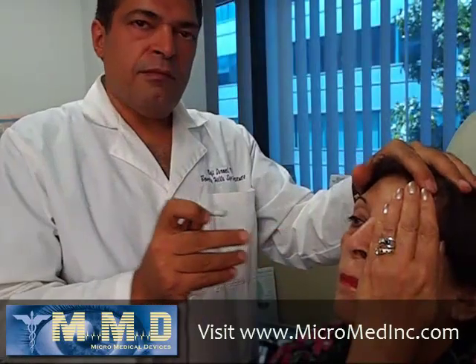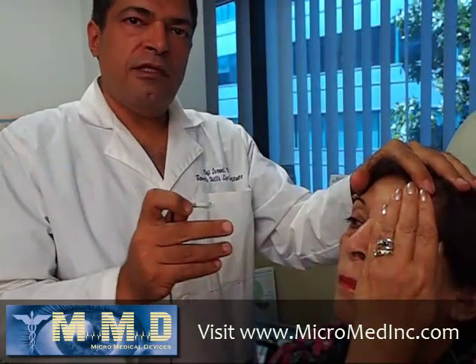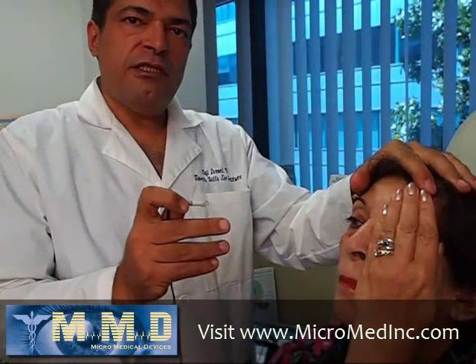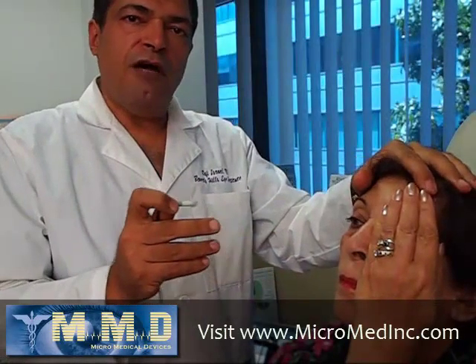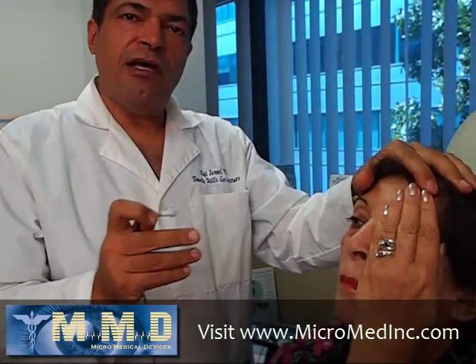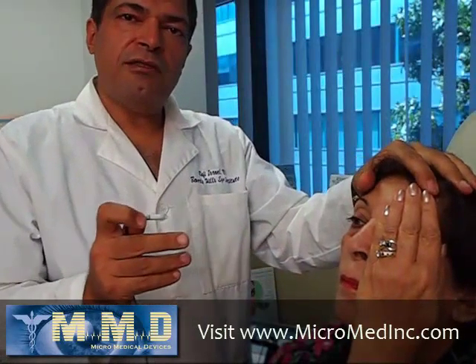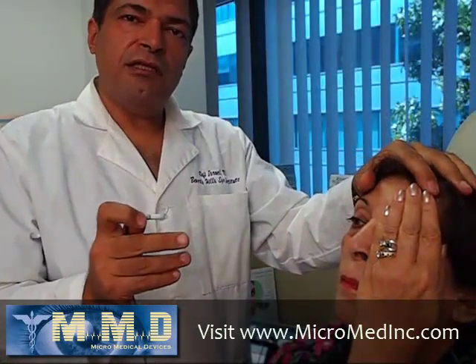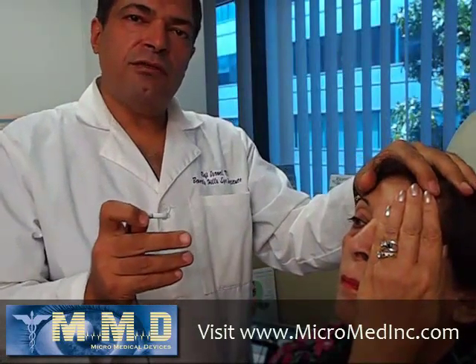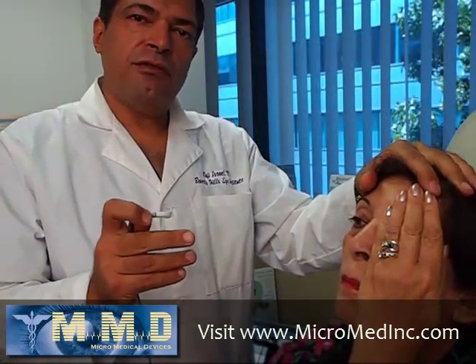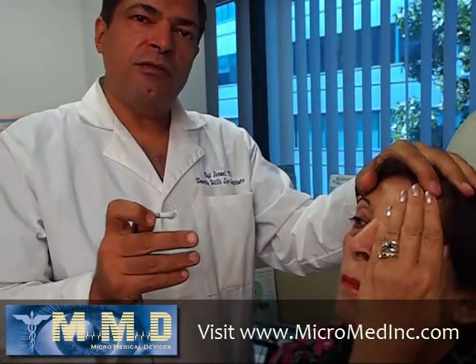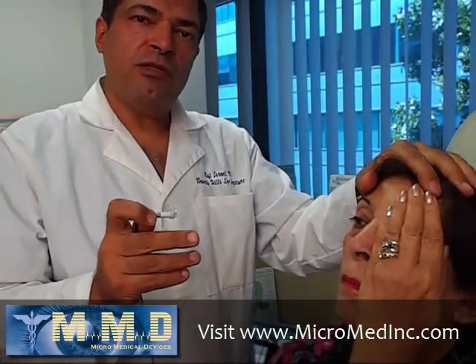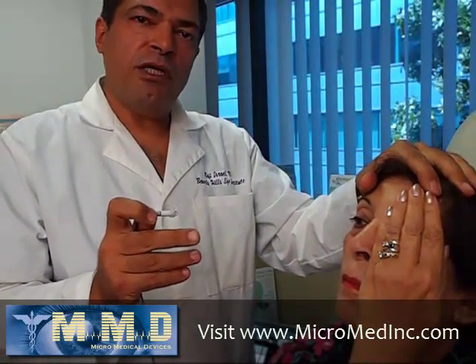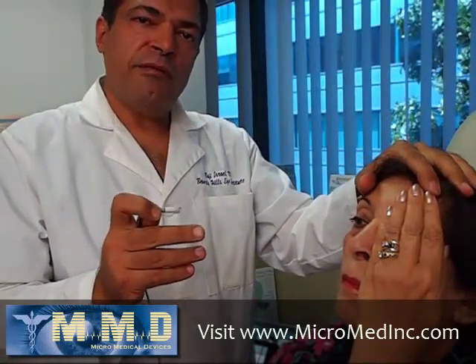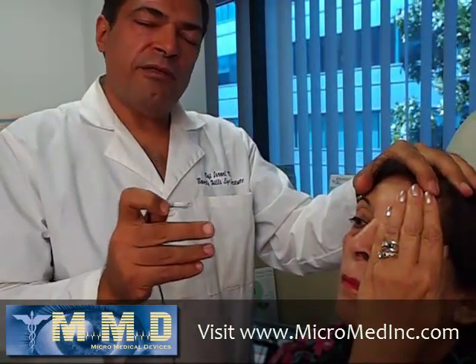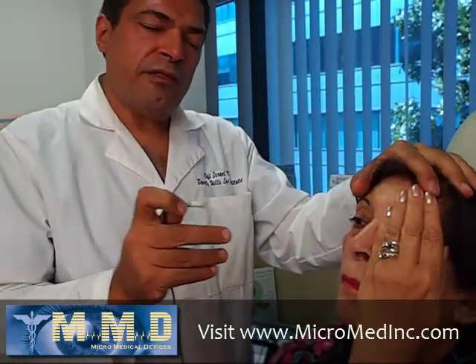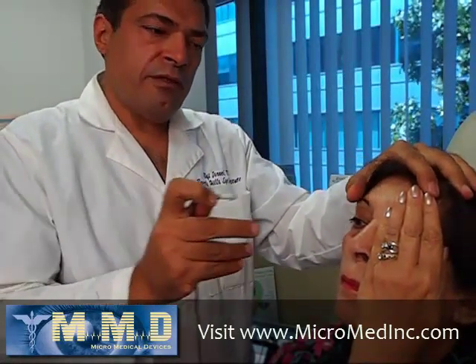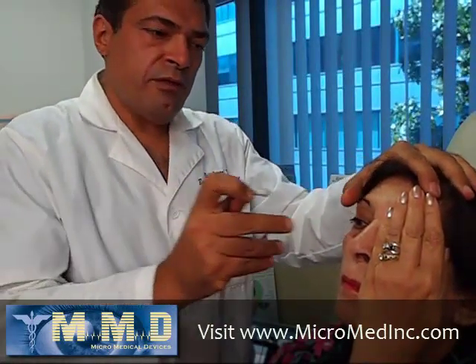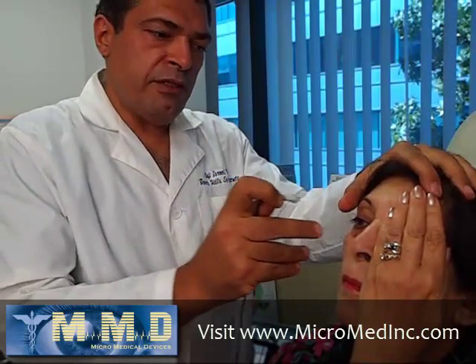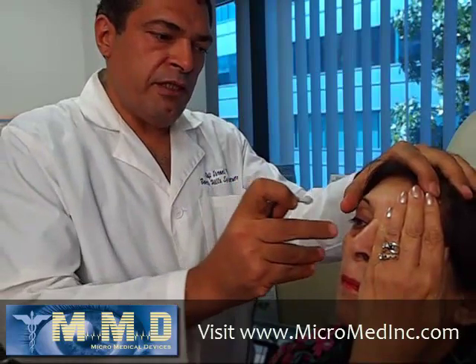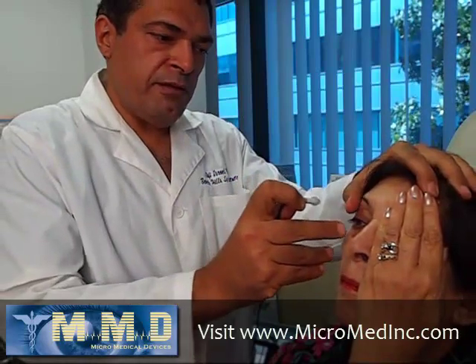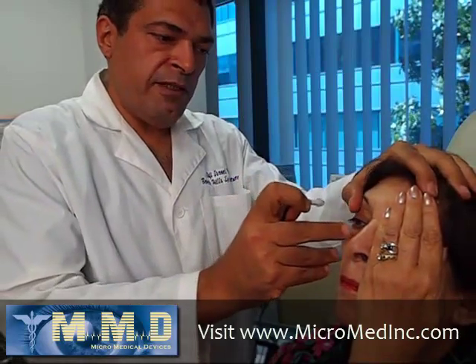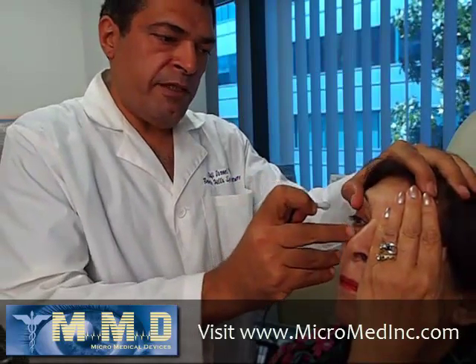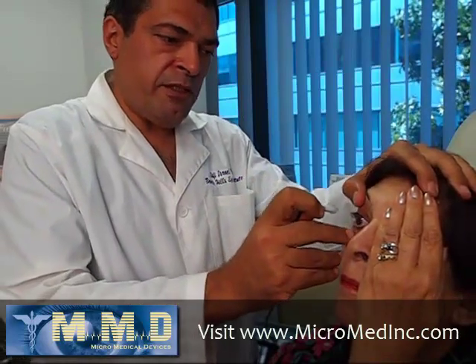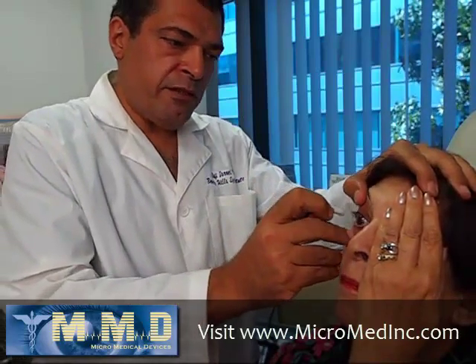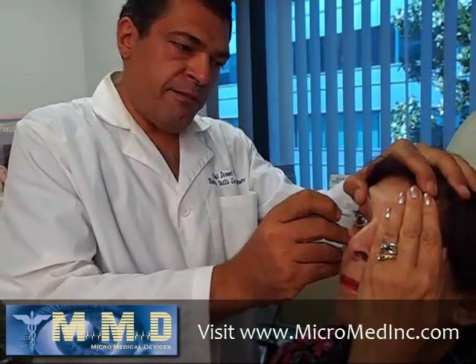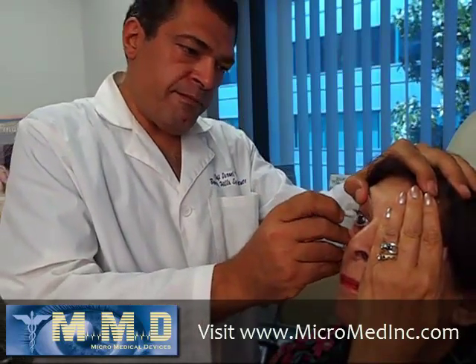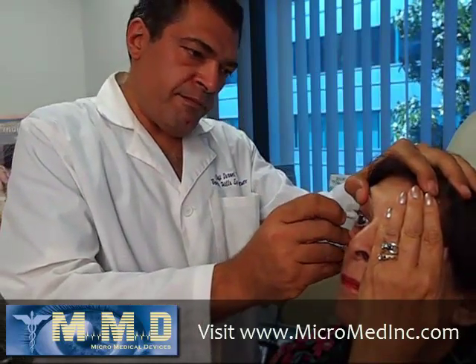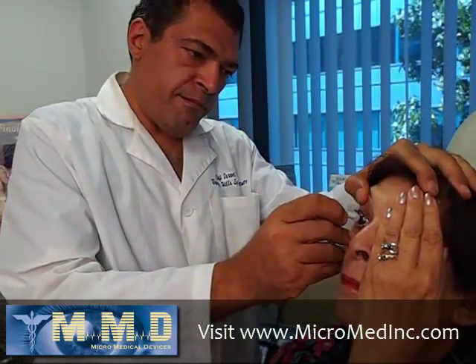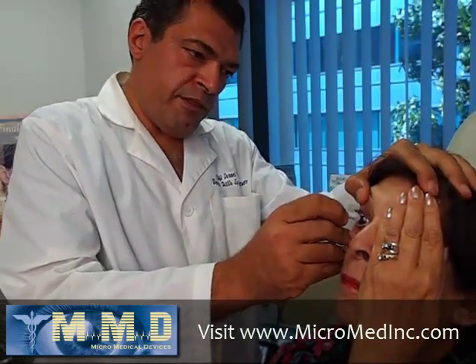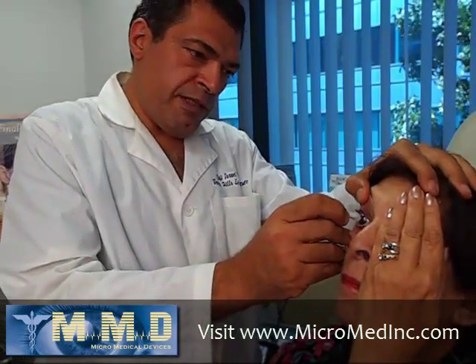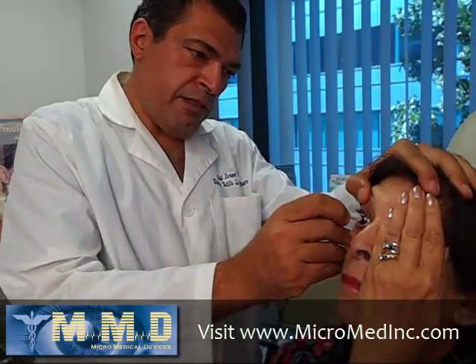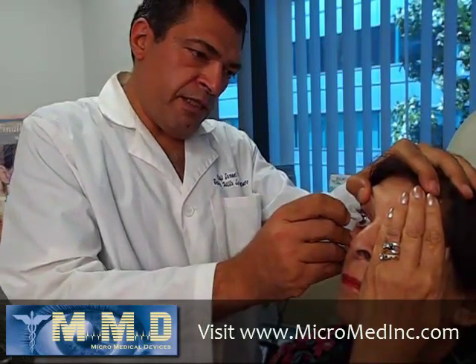This is how fast you can do immersion biometry using the Easy Immersion Tip.